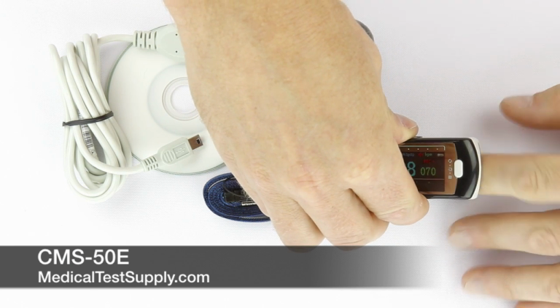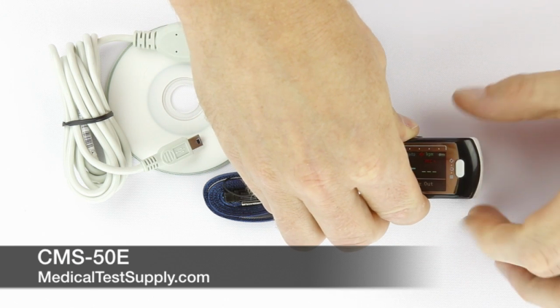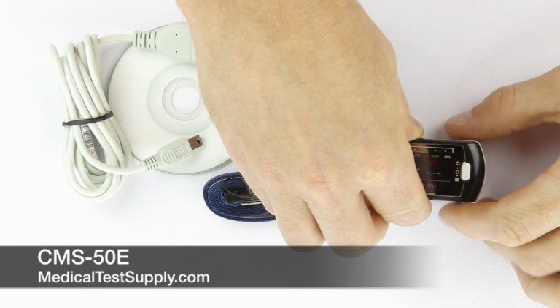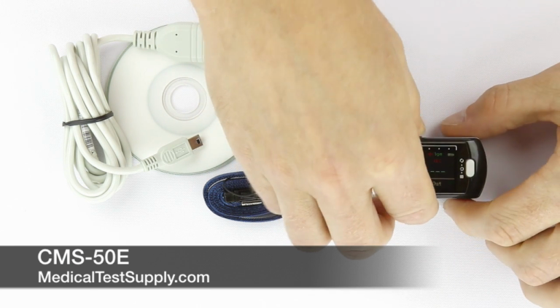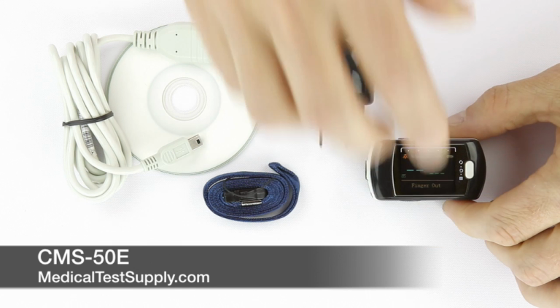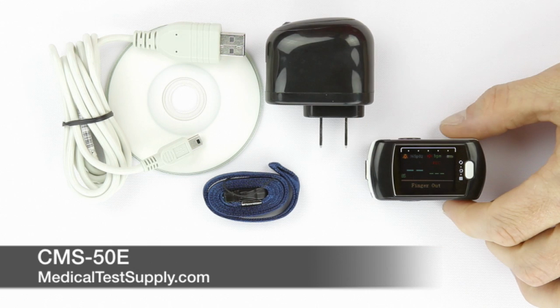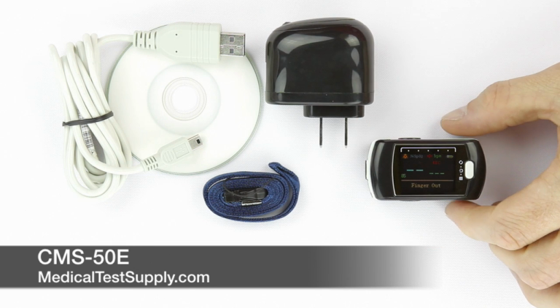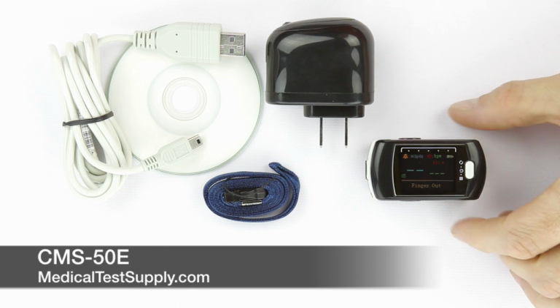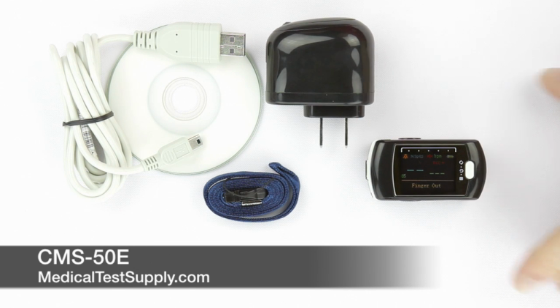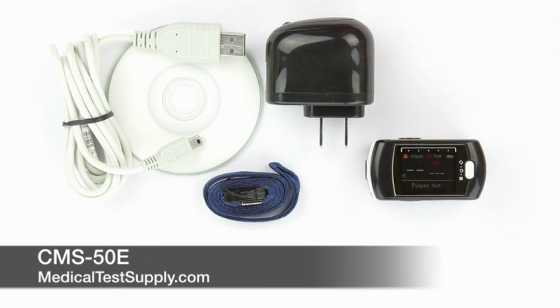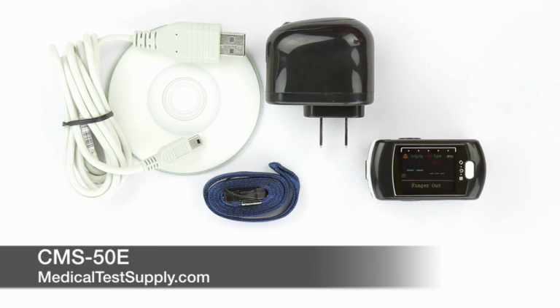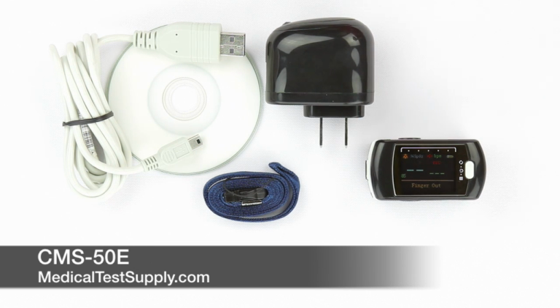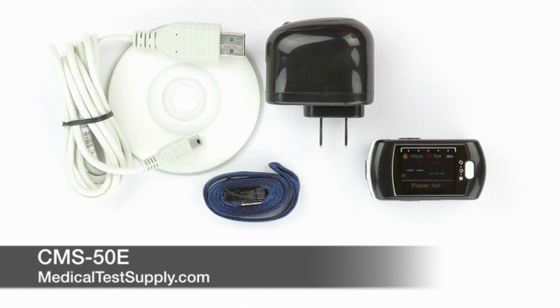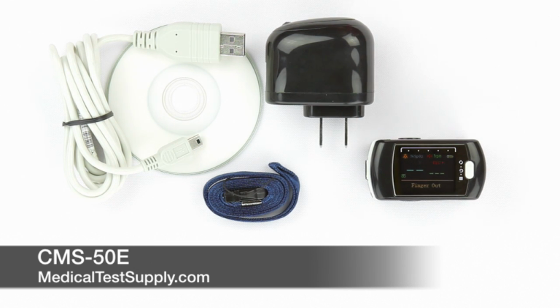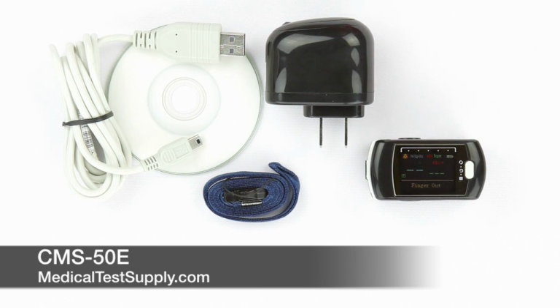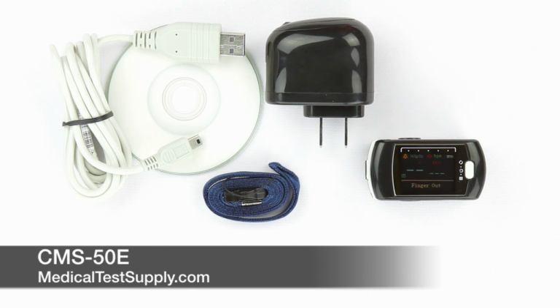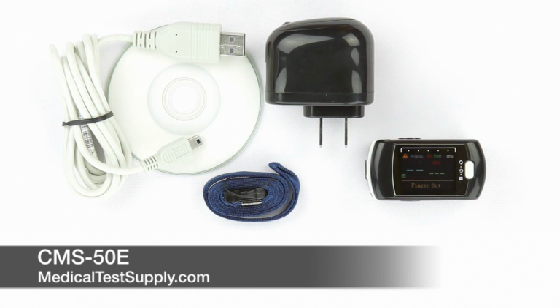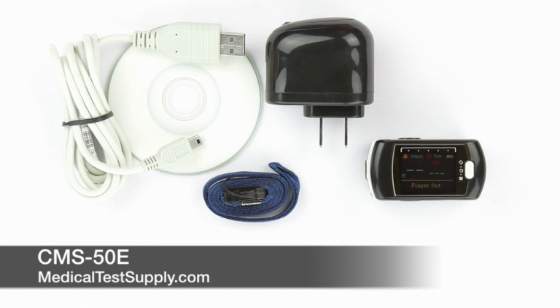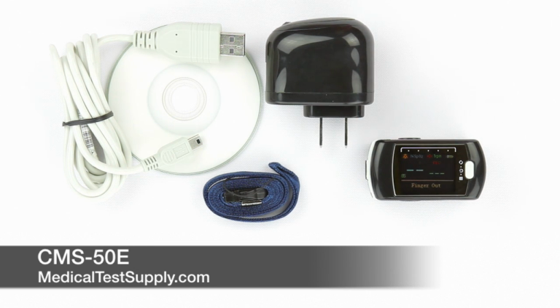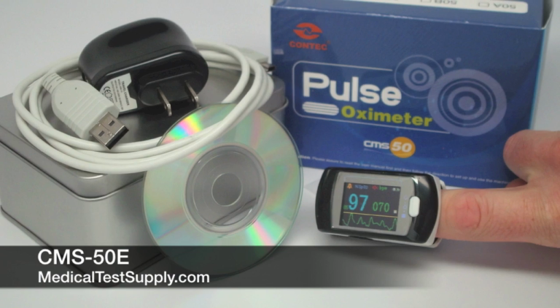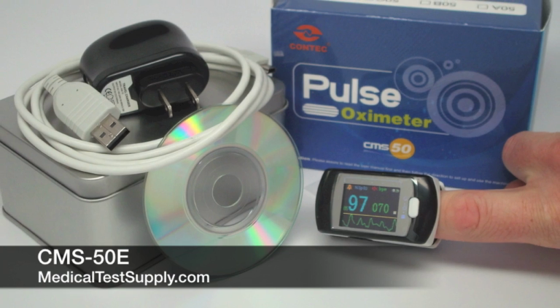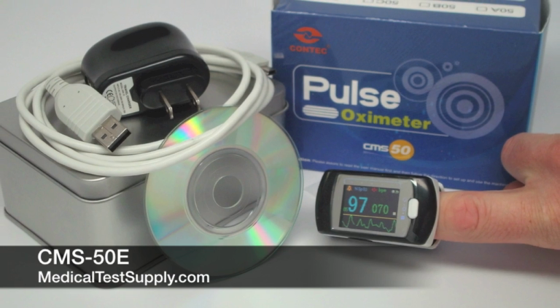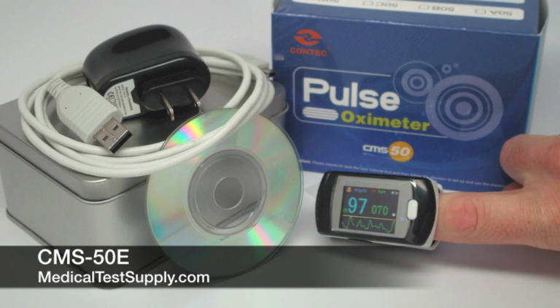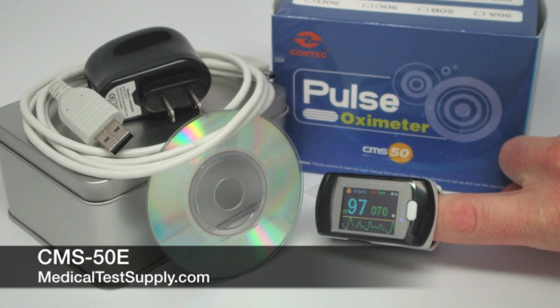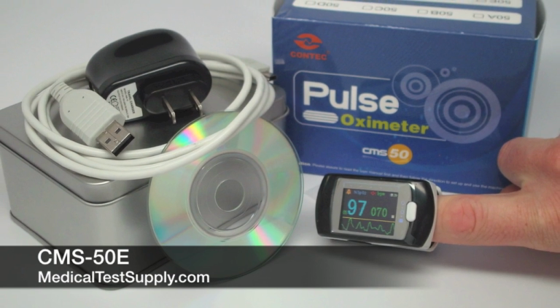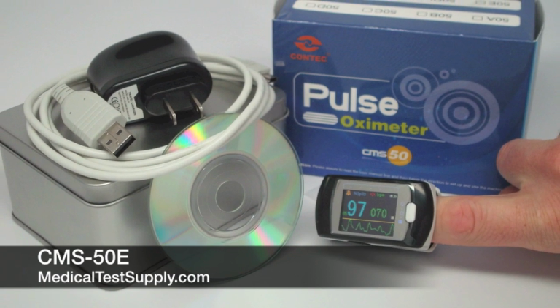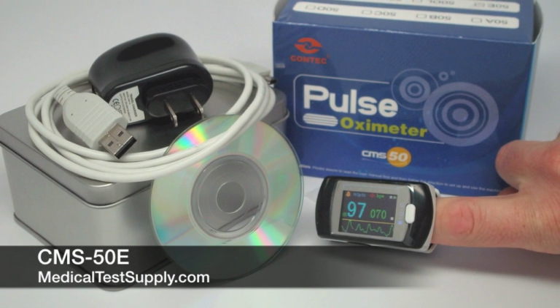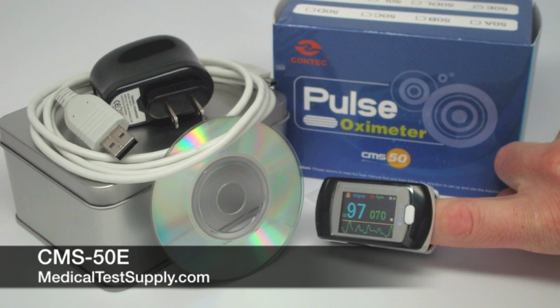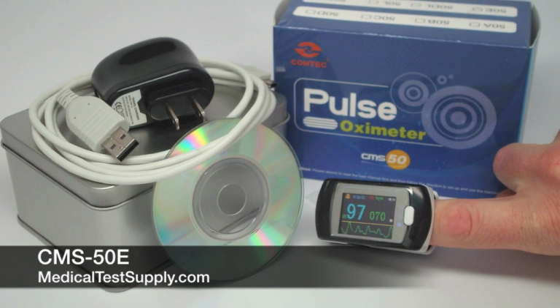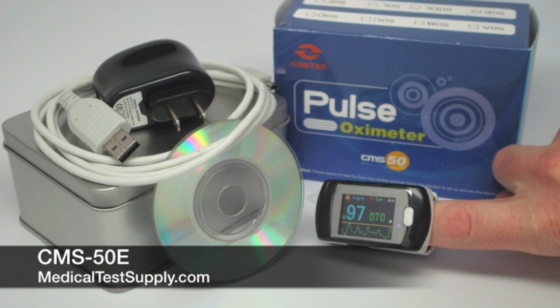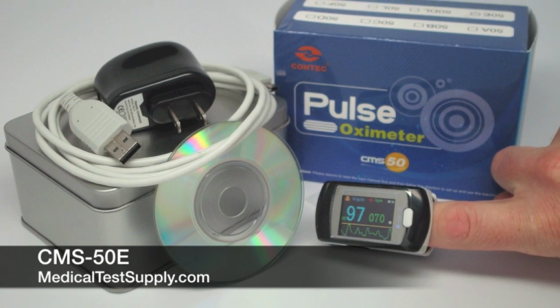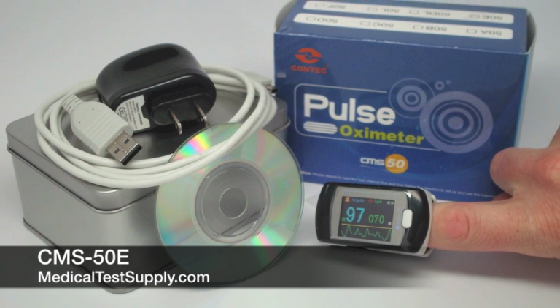This oximeter is well suited for physicians, healthcare providers, clinics, hospitals, and all types of patient monitoring.